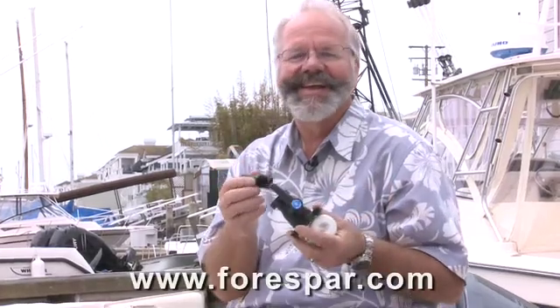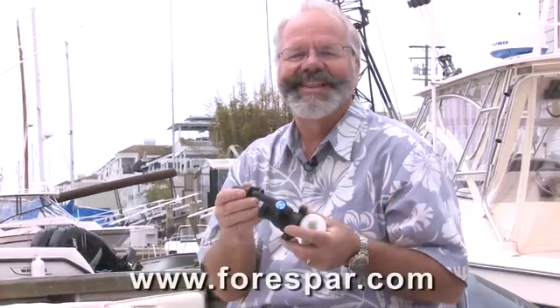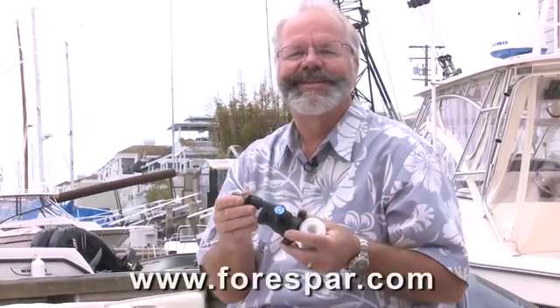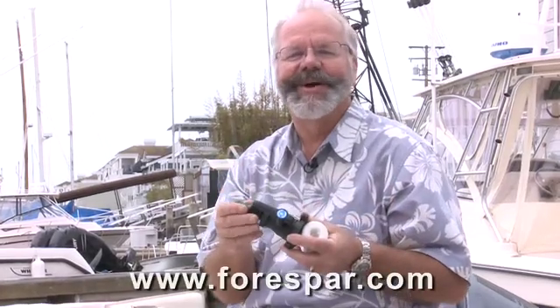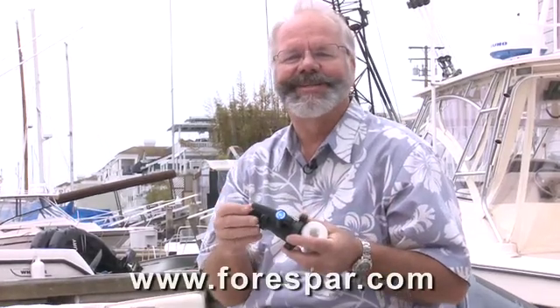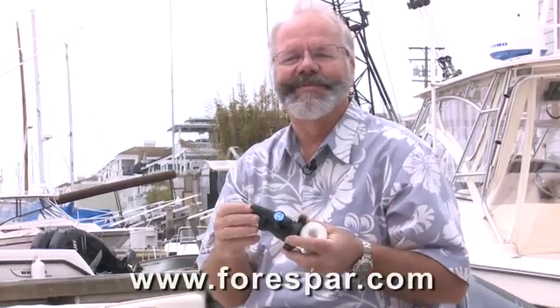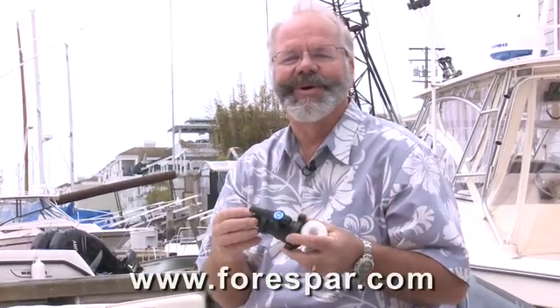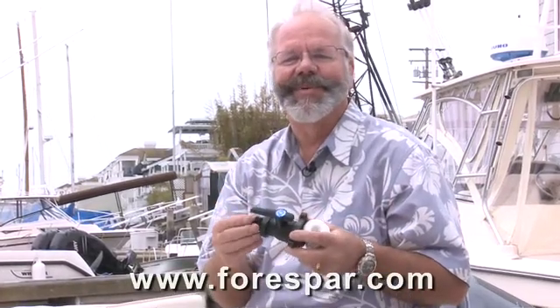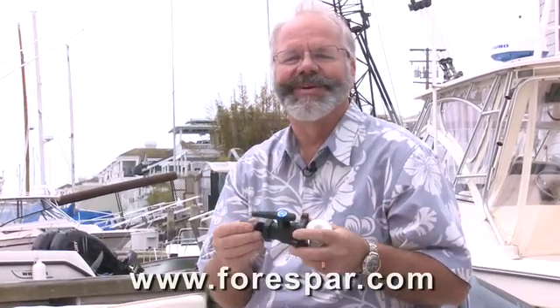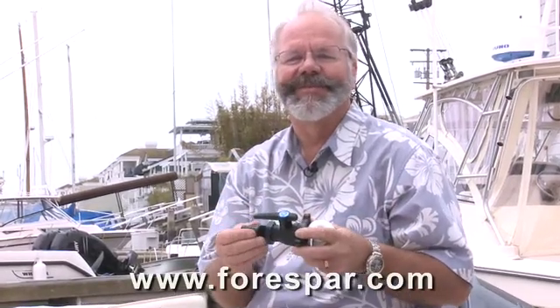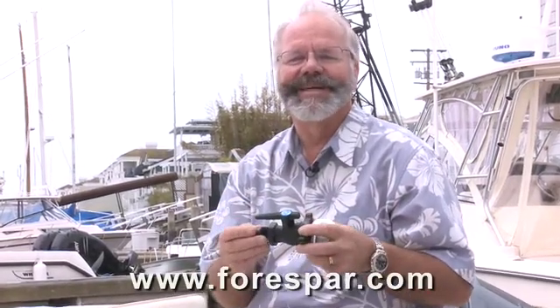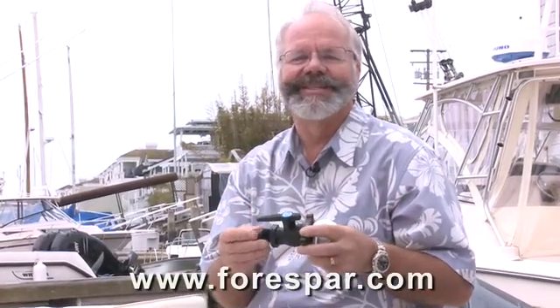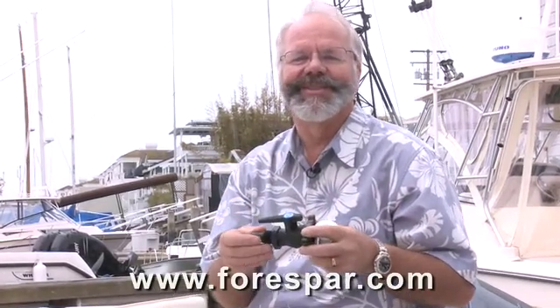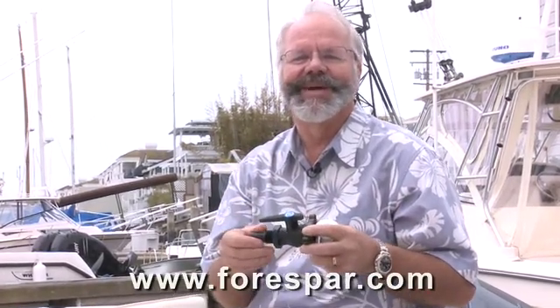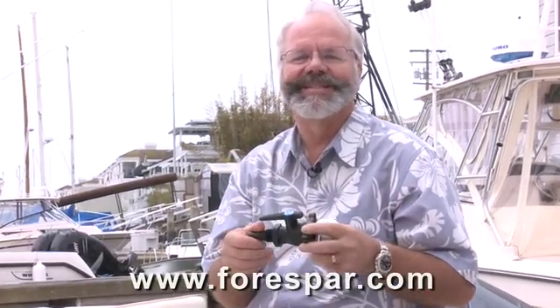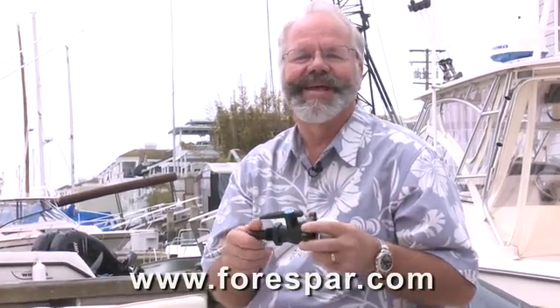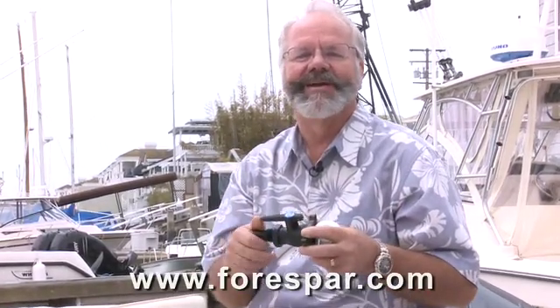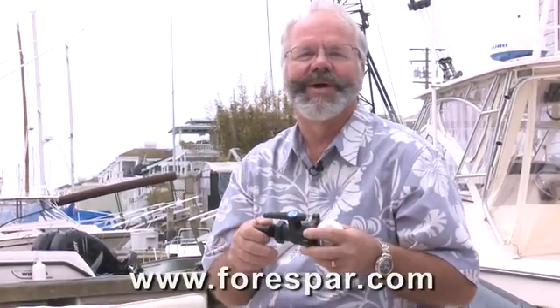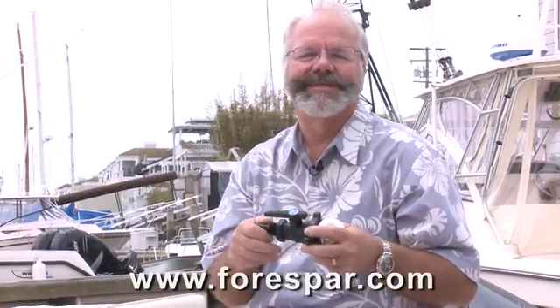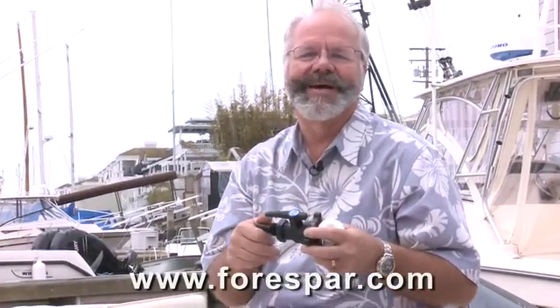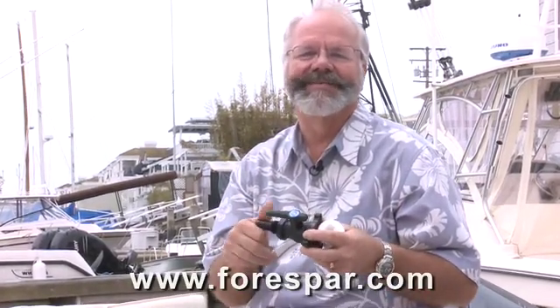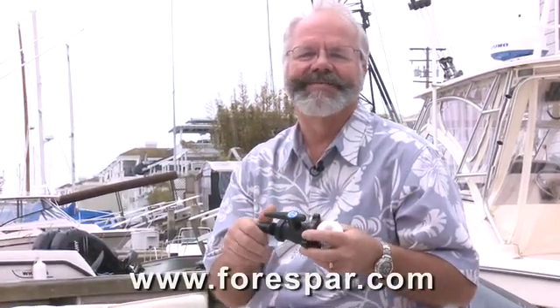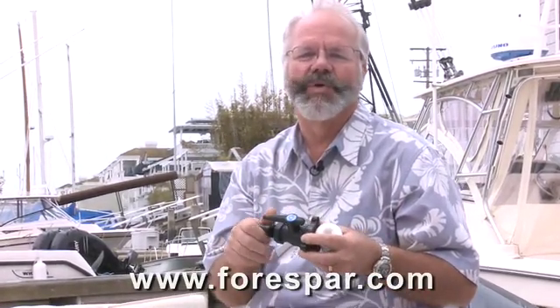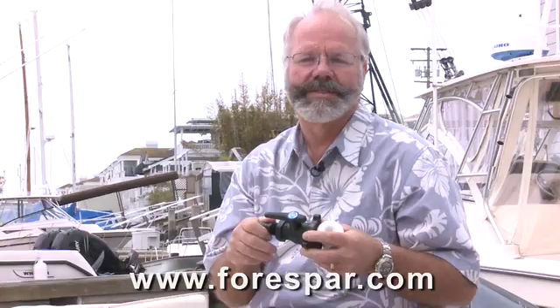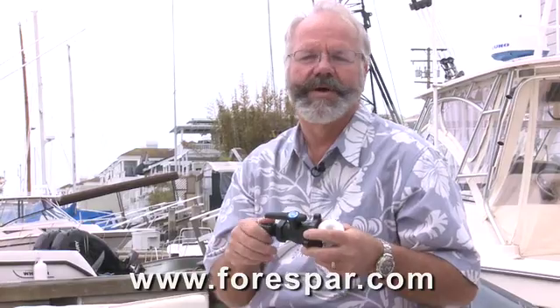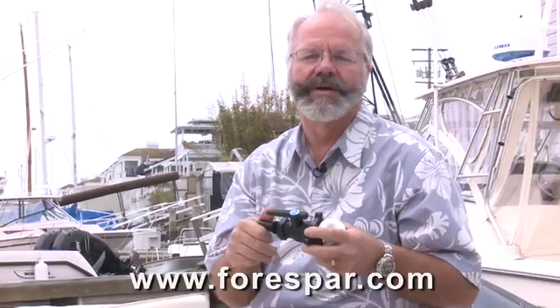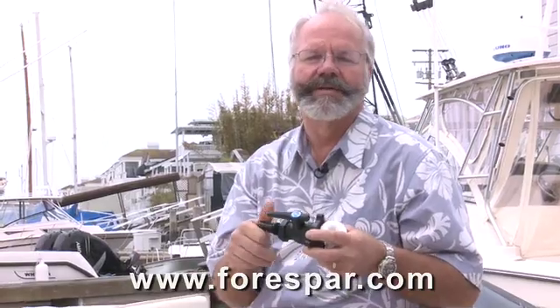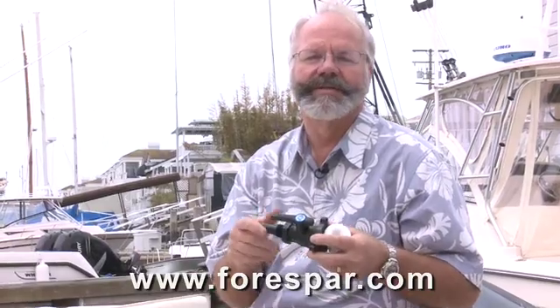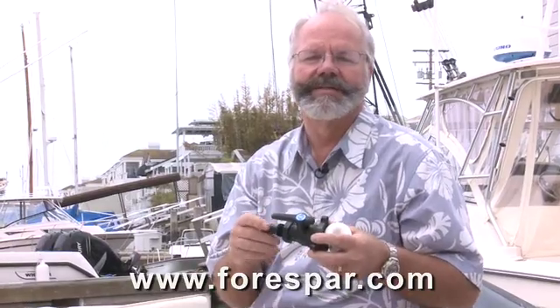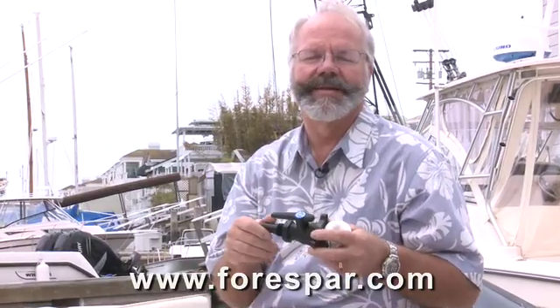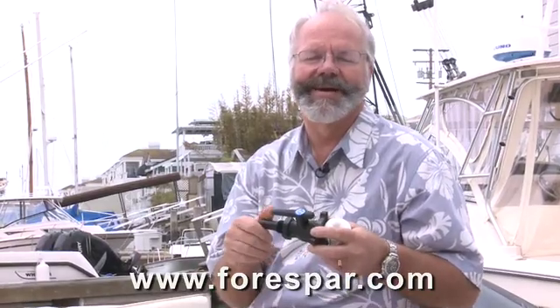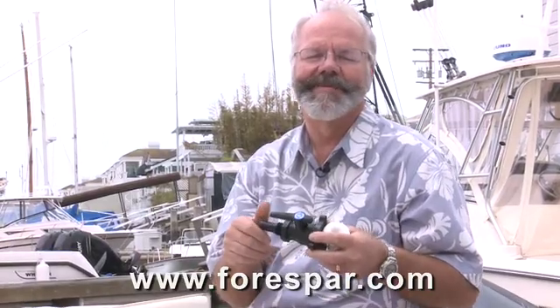There's also more important information on threads at our website forcepar.com.